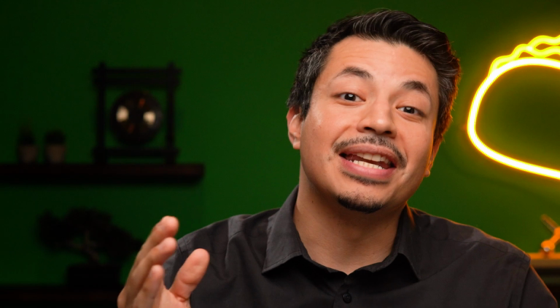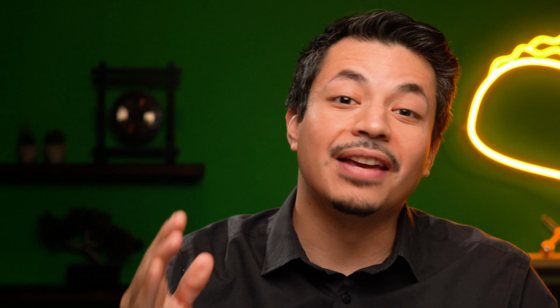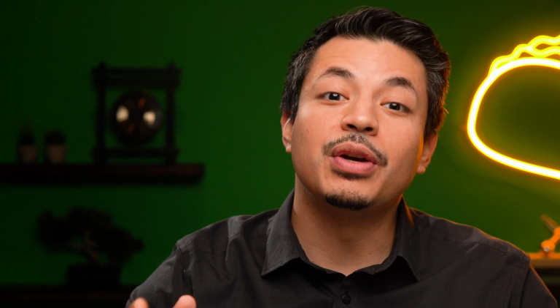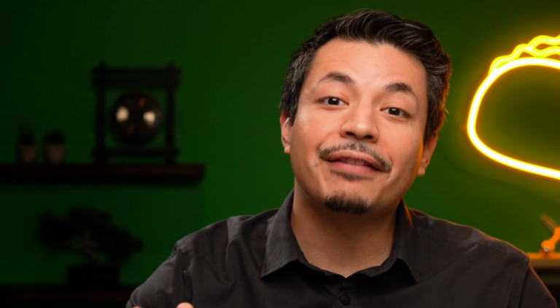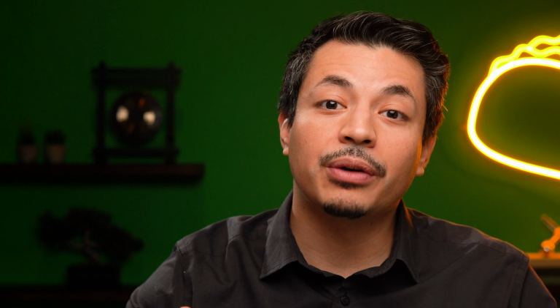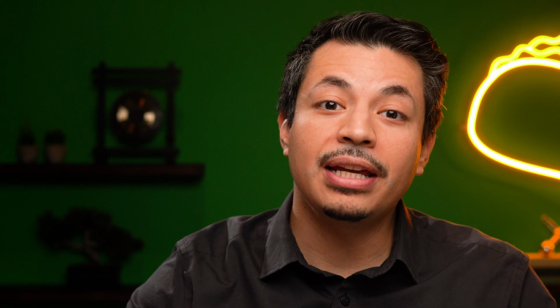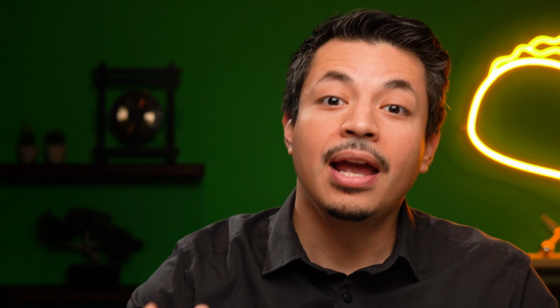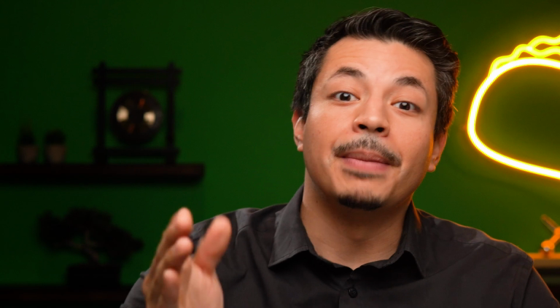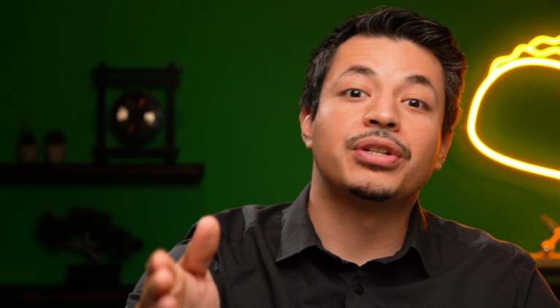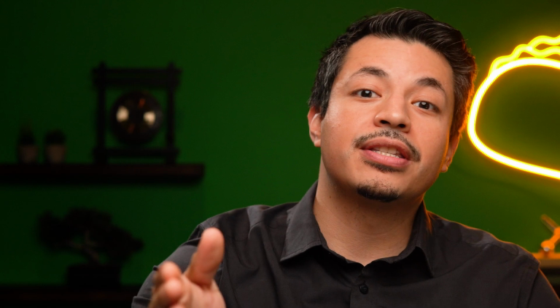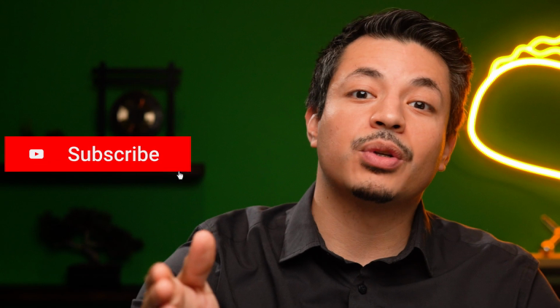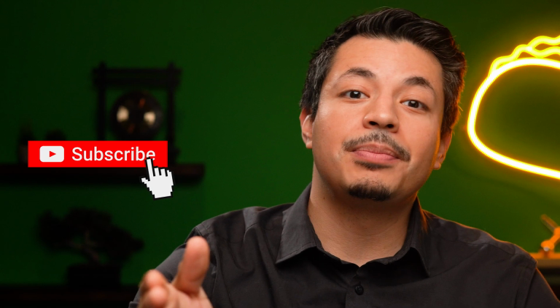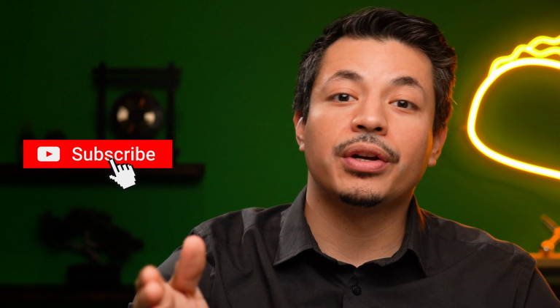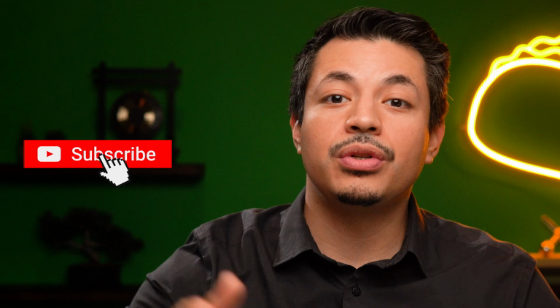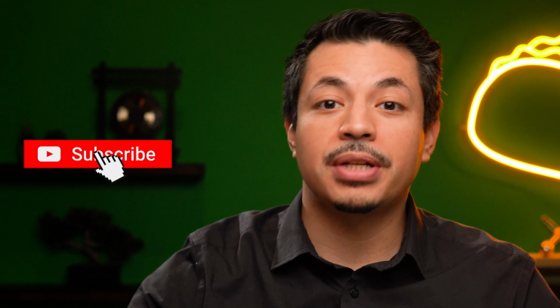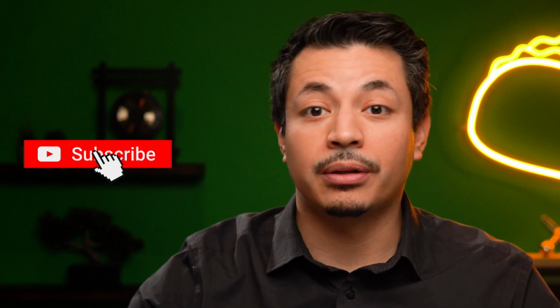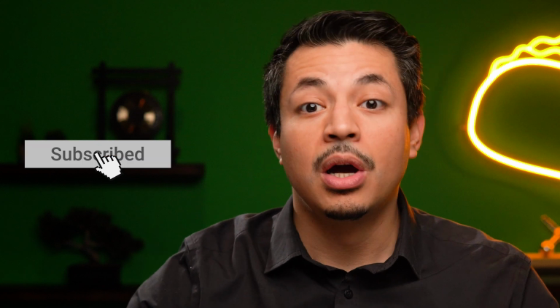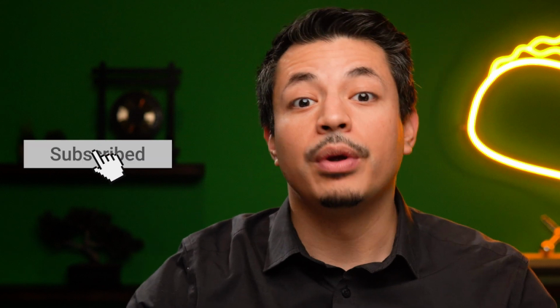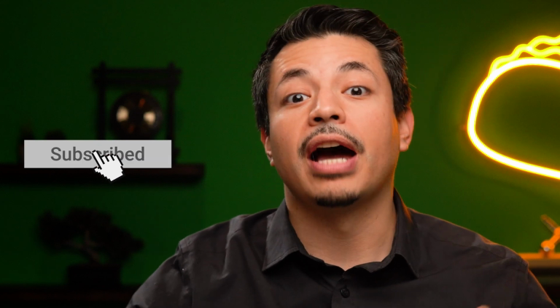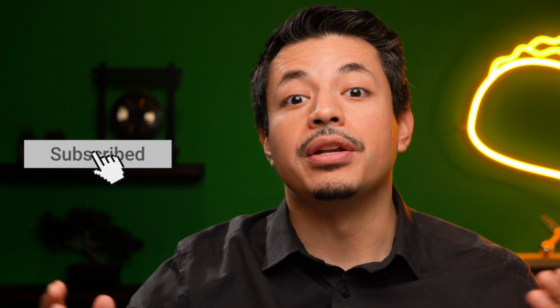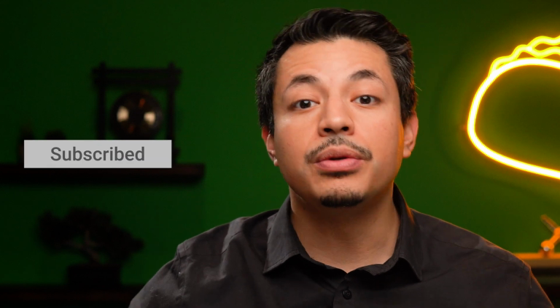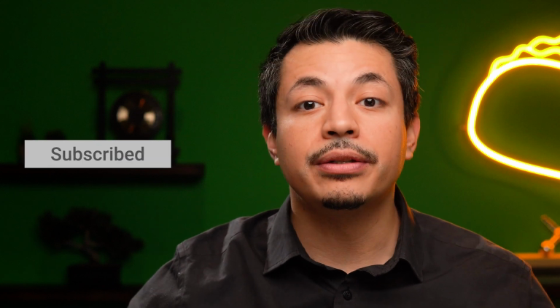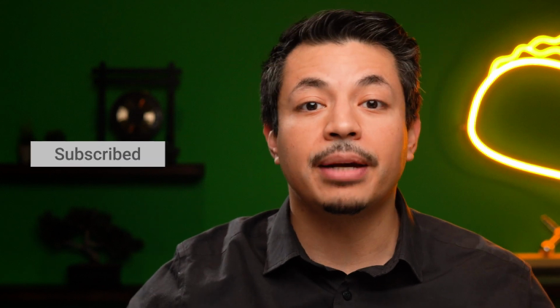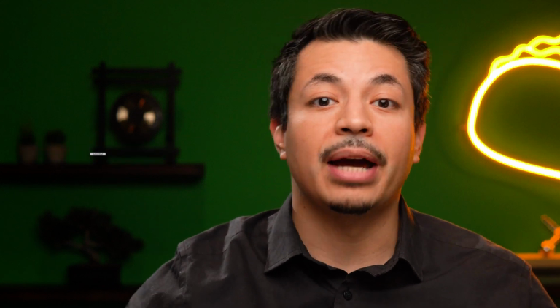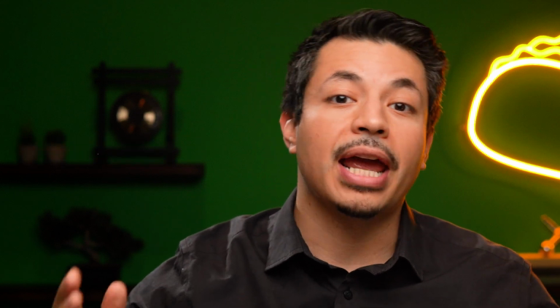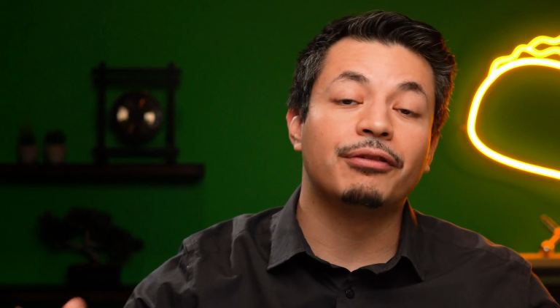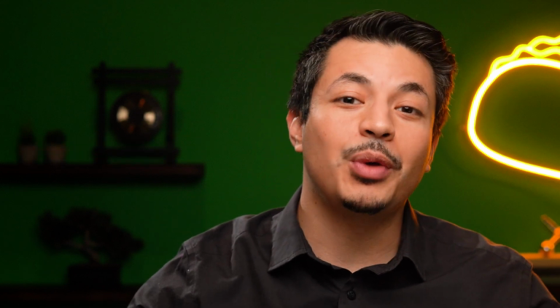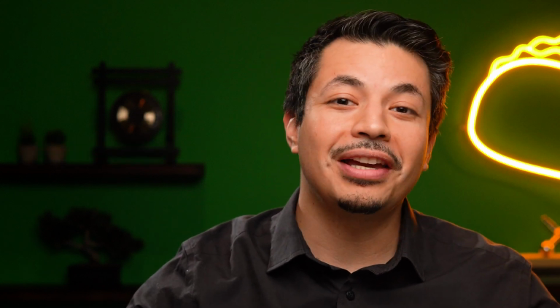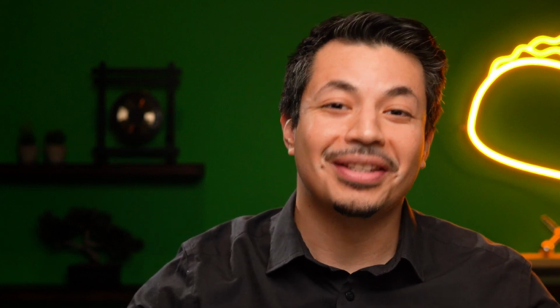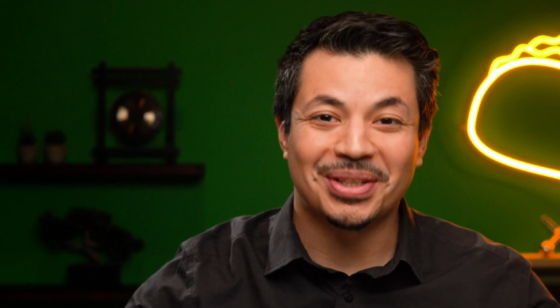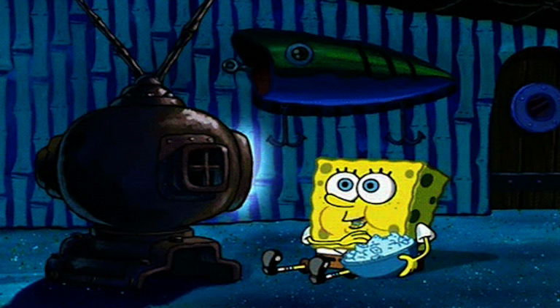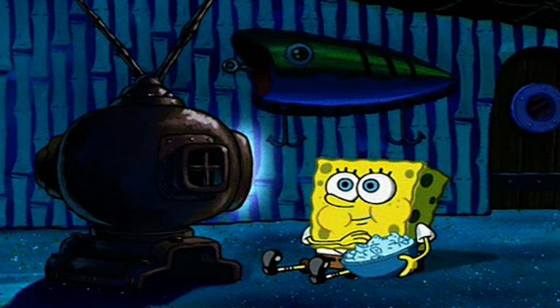And if you haven't already, make sure to subscribe to our YouTube channel. We've got new deals coming out every week, so stay tuned.